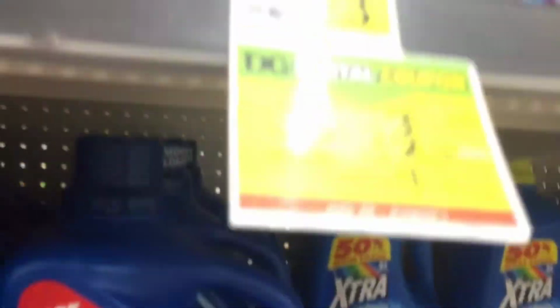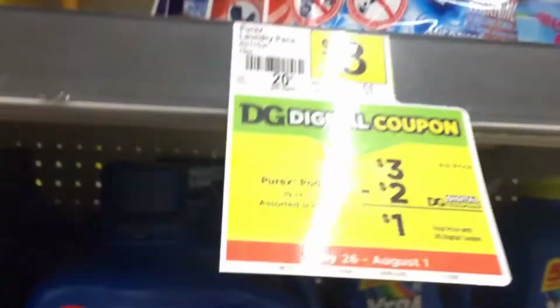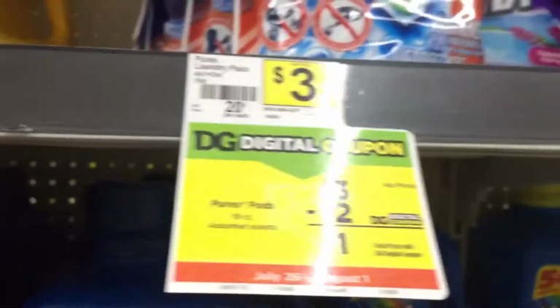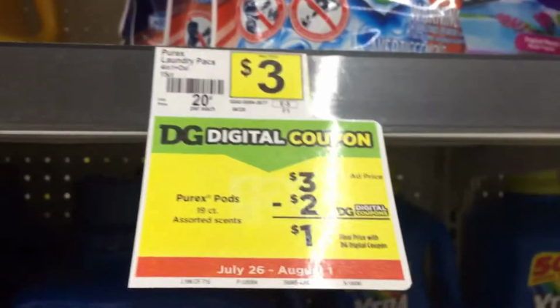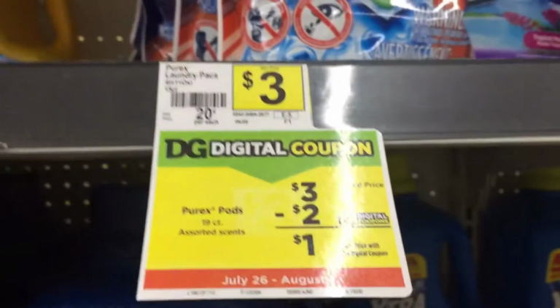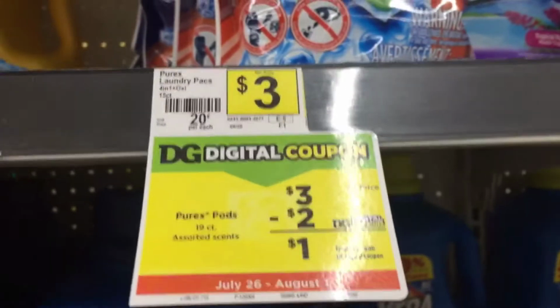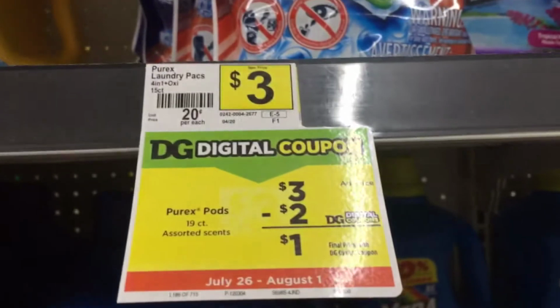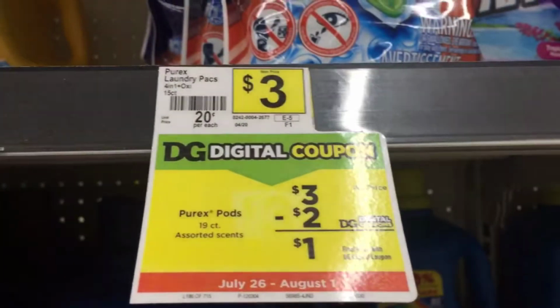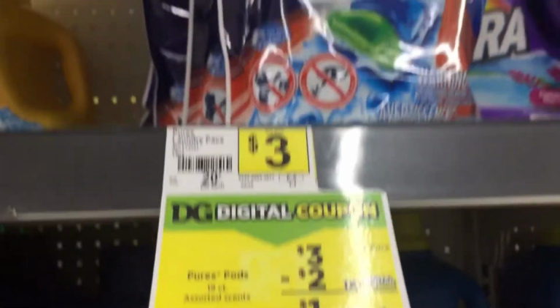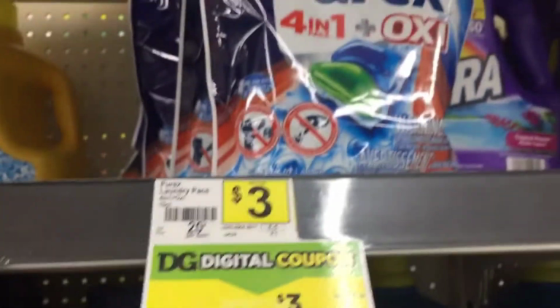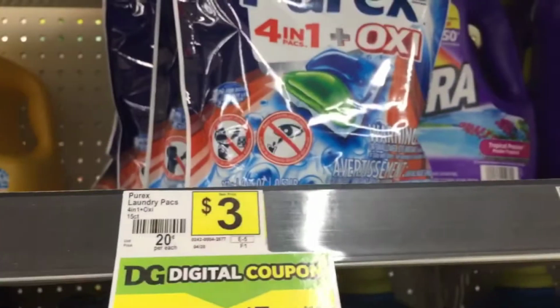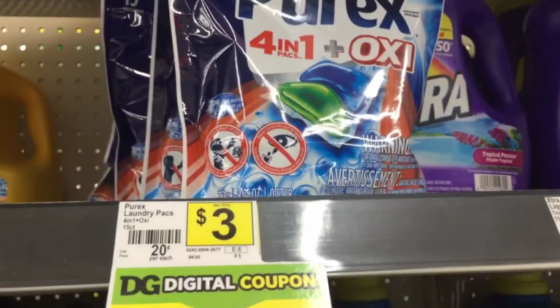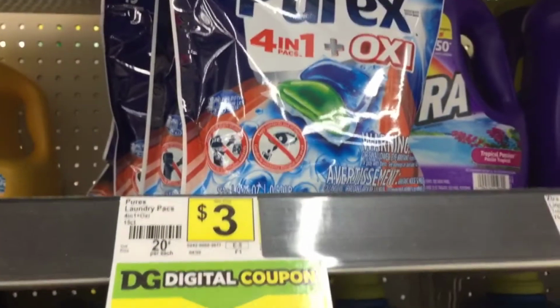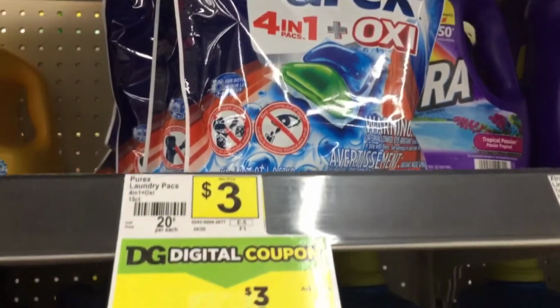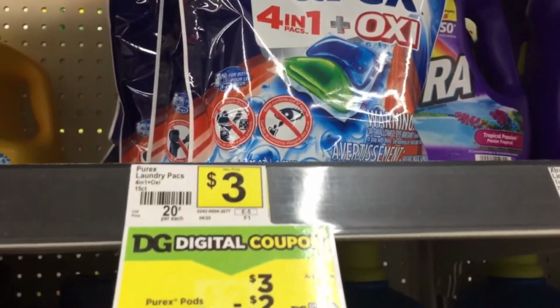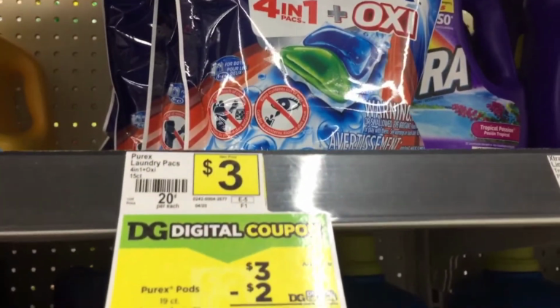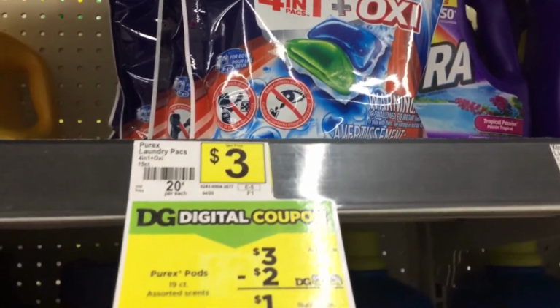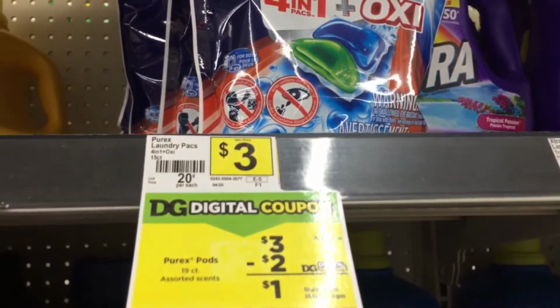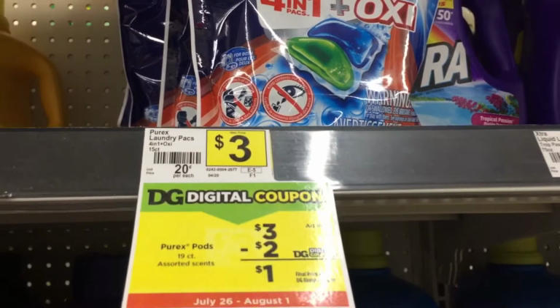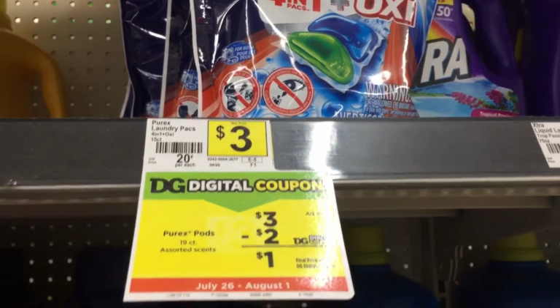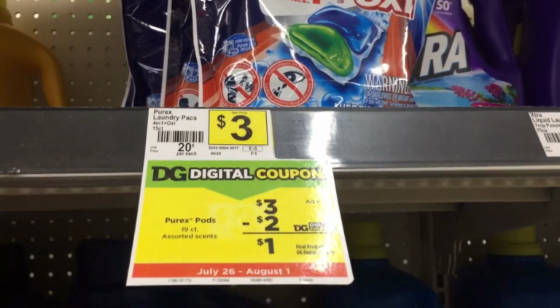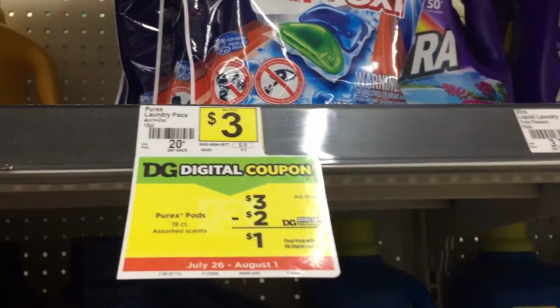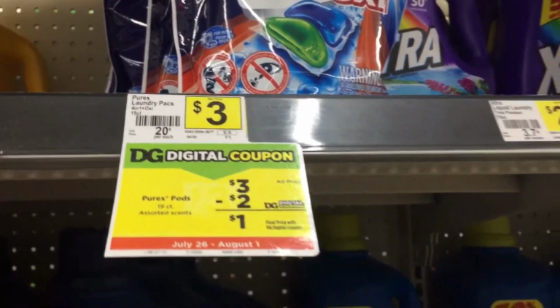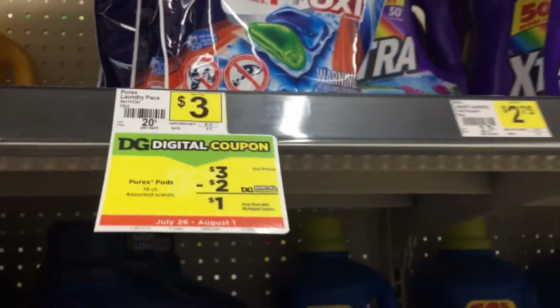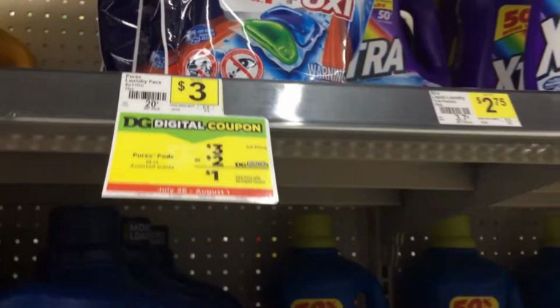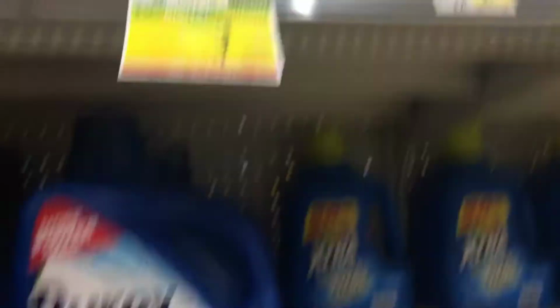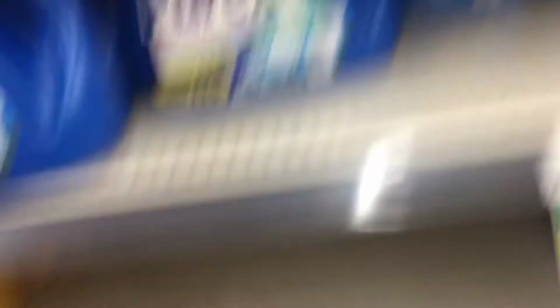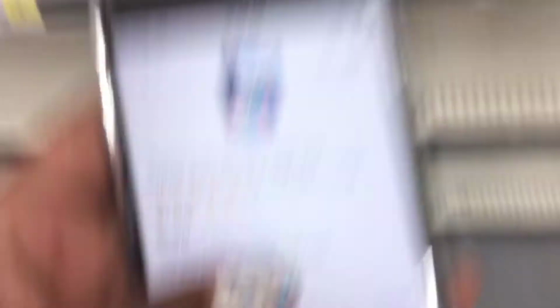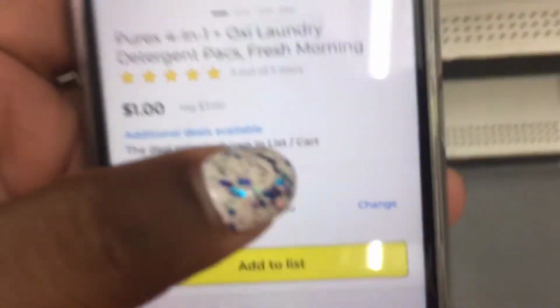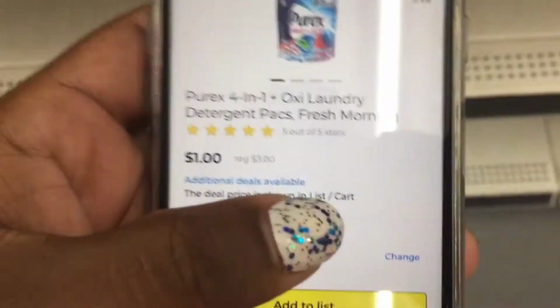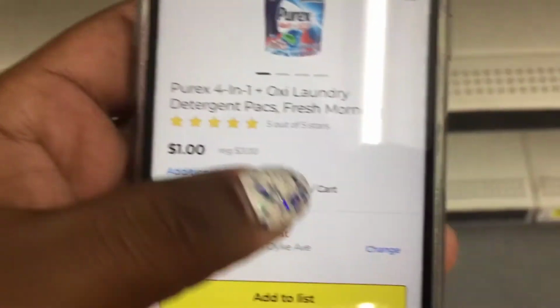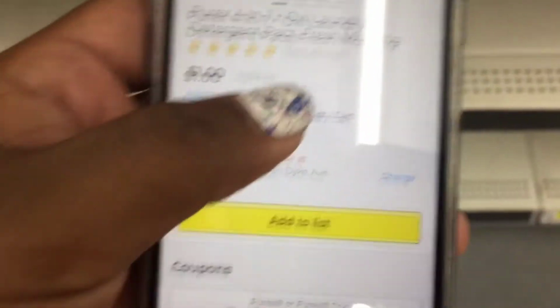Then the next thing we're going to grab is the Persil Pods. They are $3. We have a $2 digital making them only a dollar.